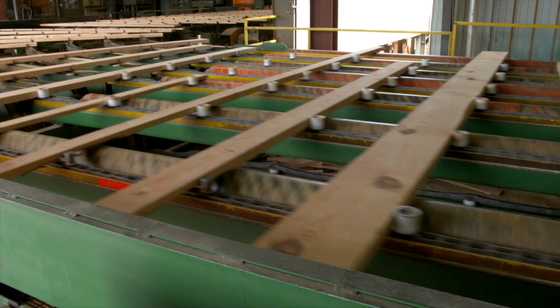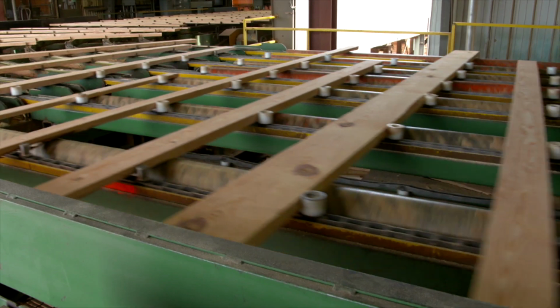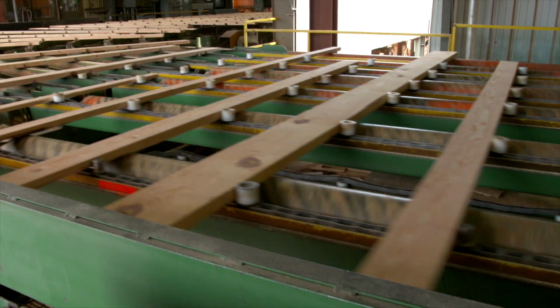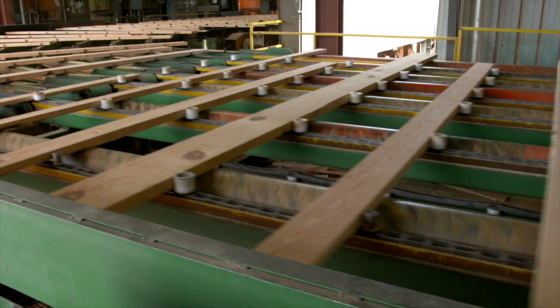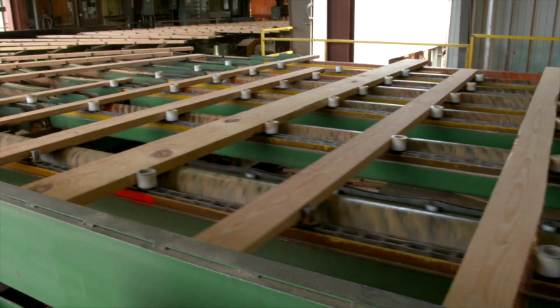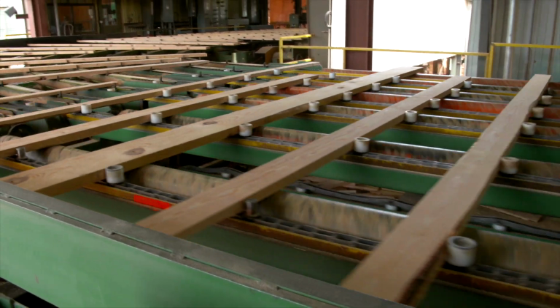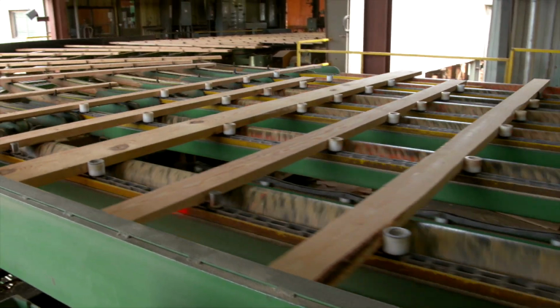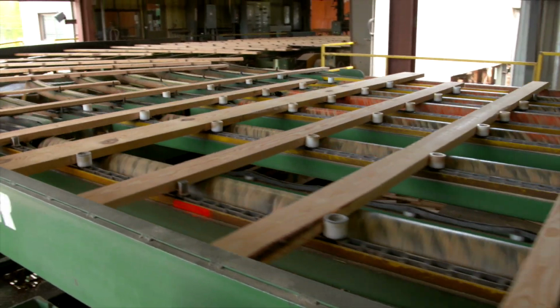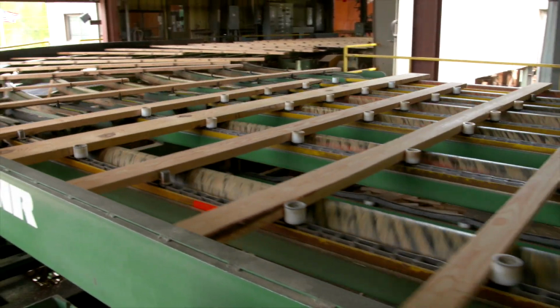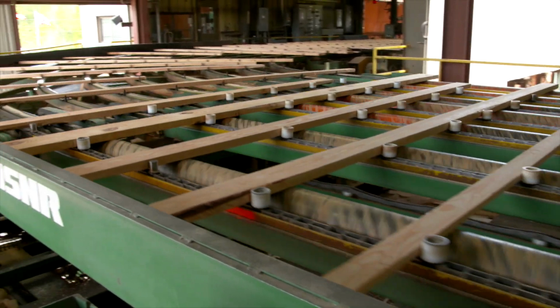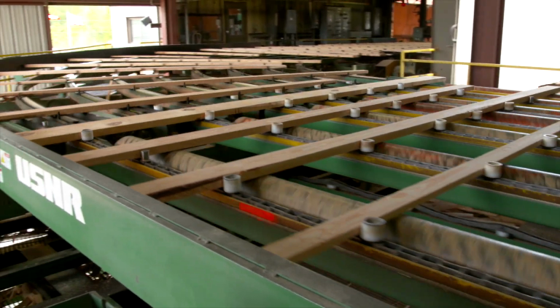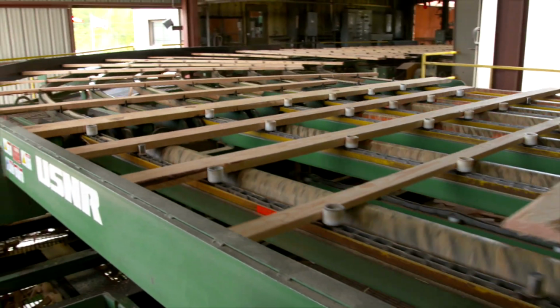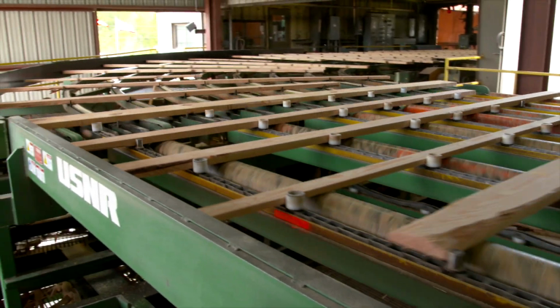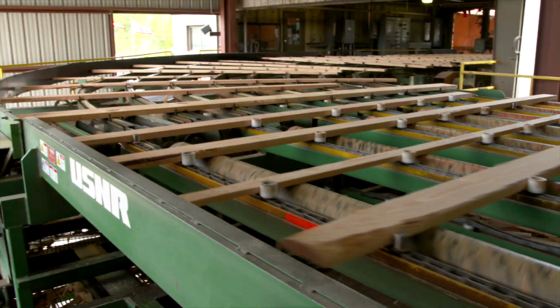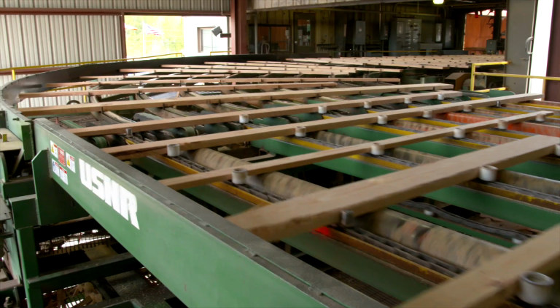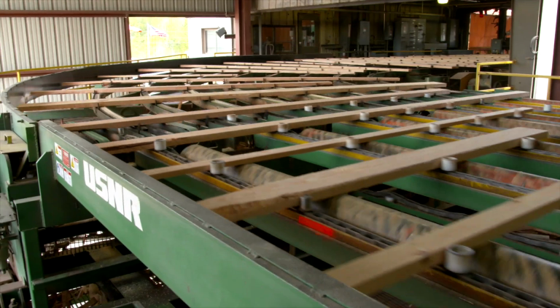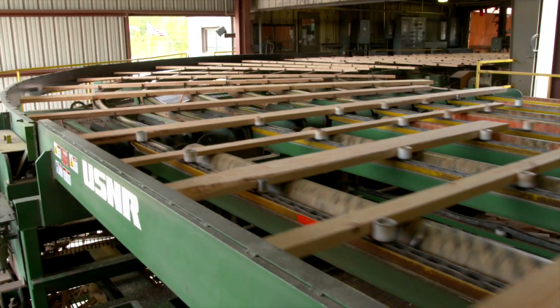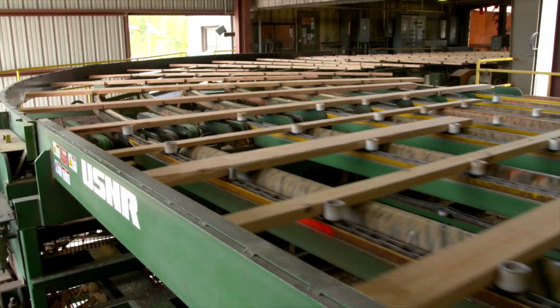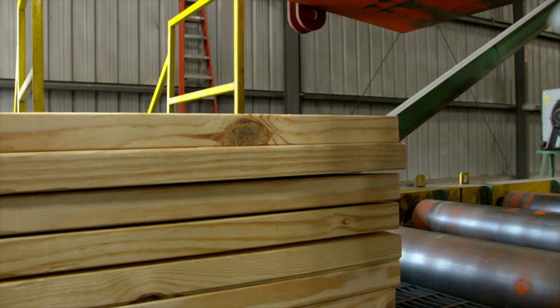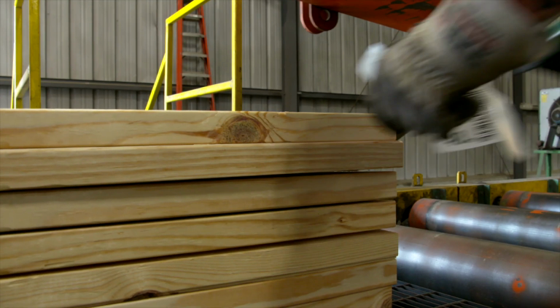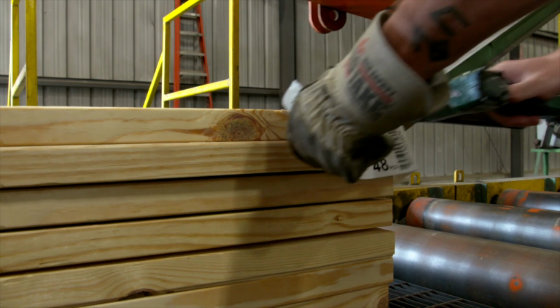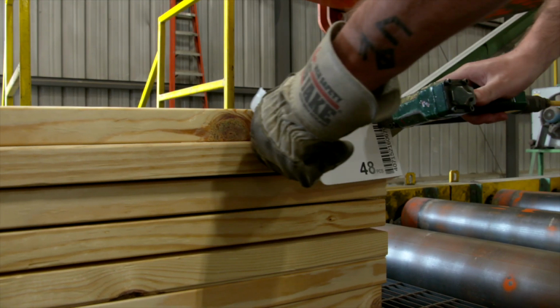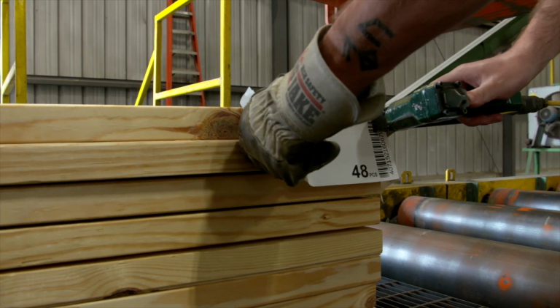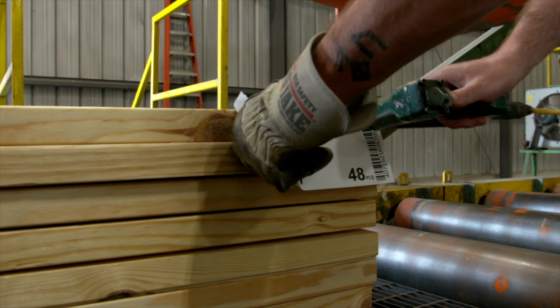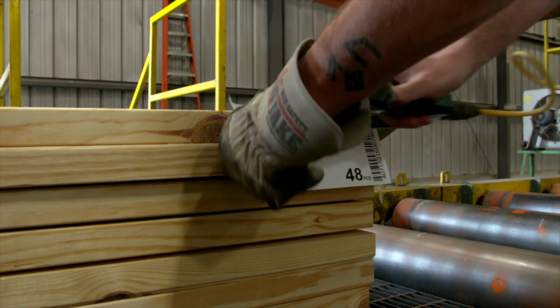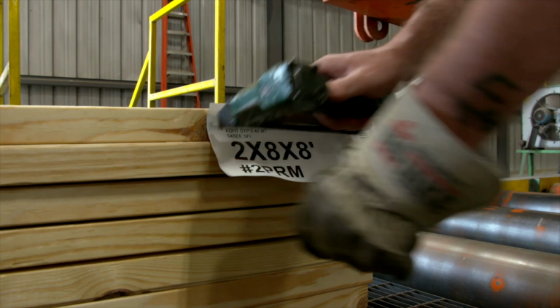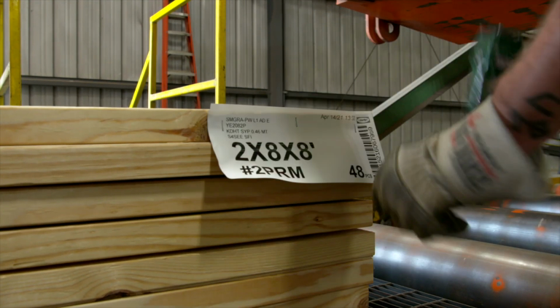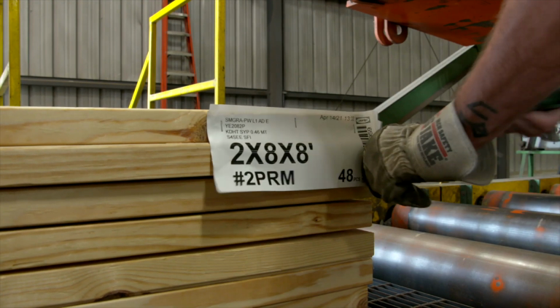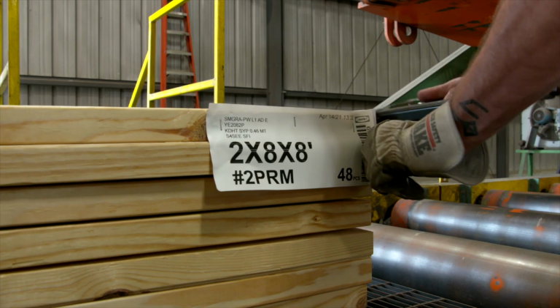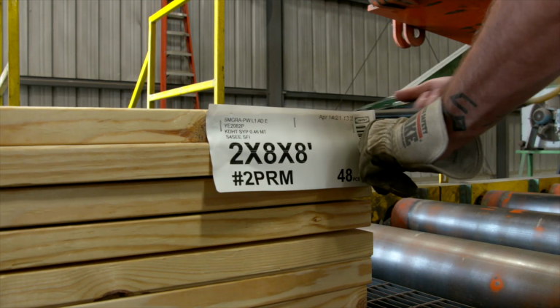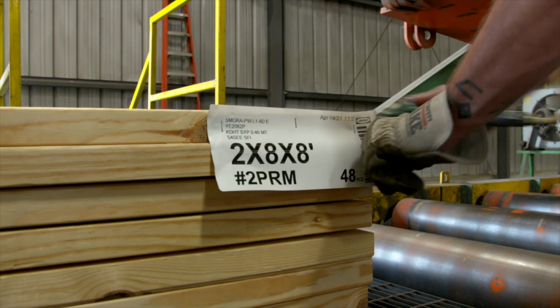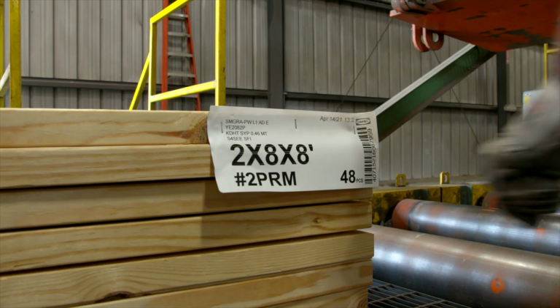After the drying process, the lumber gets one last trim and plane before being sent to the store so people like you and I can buy them.